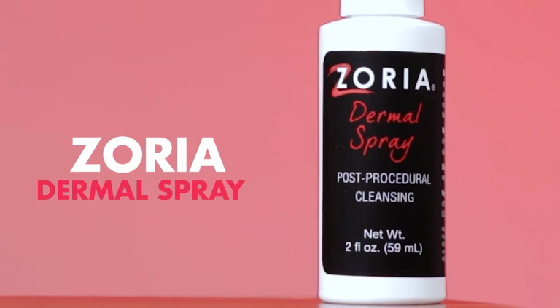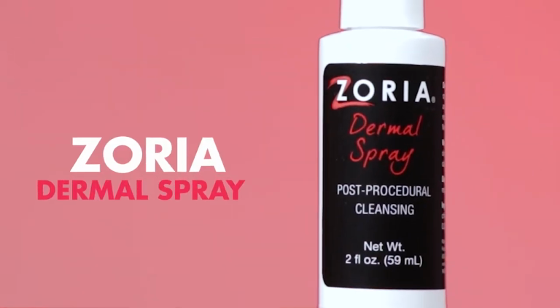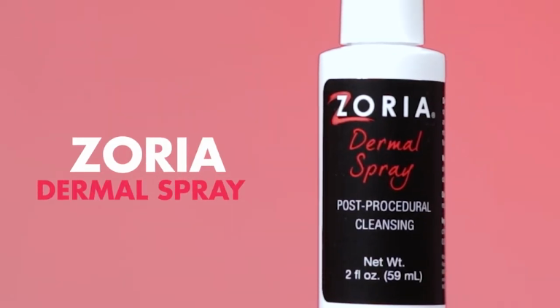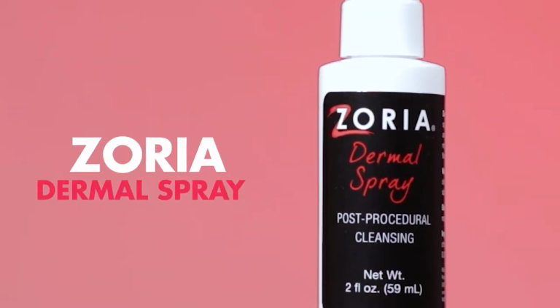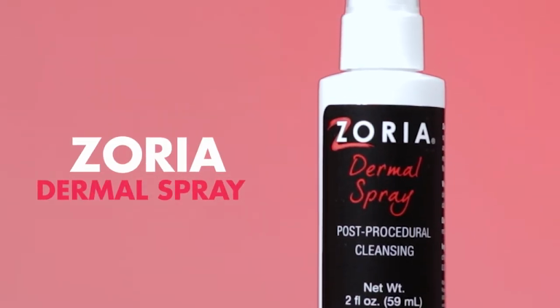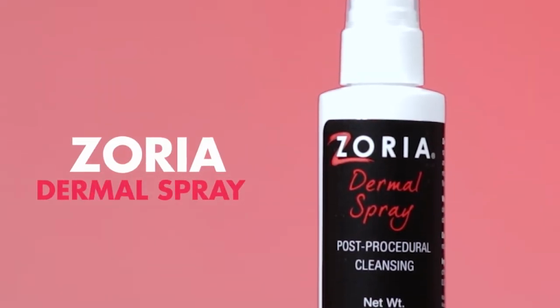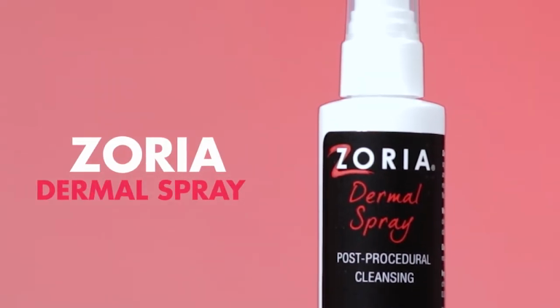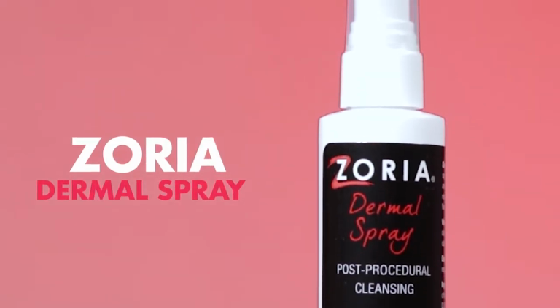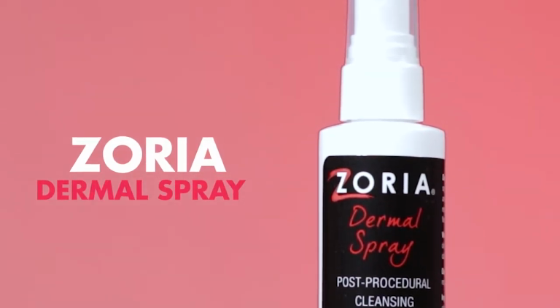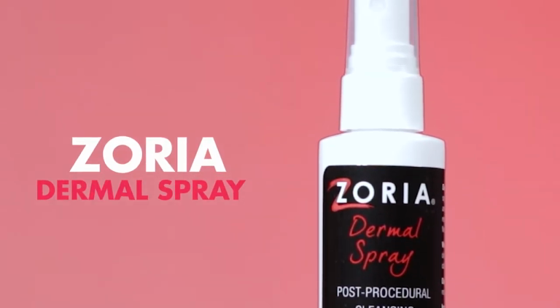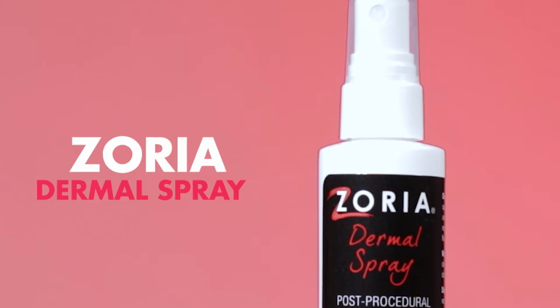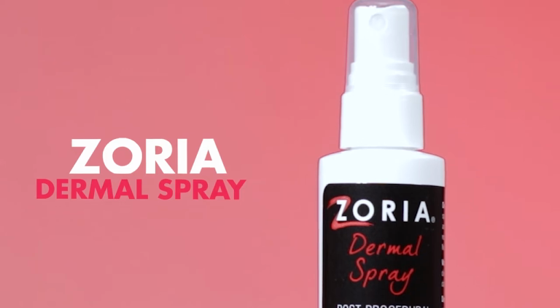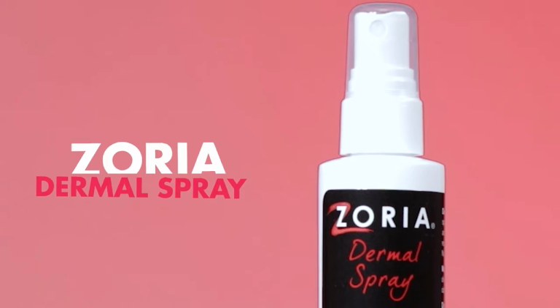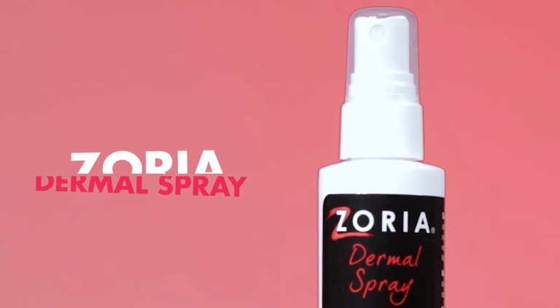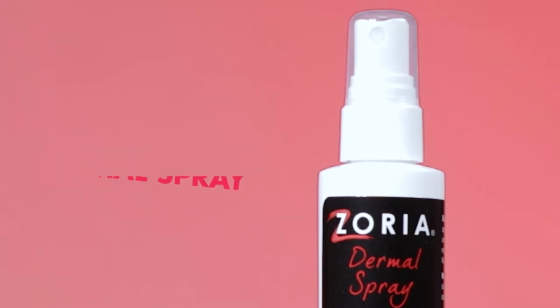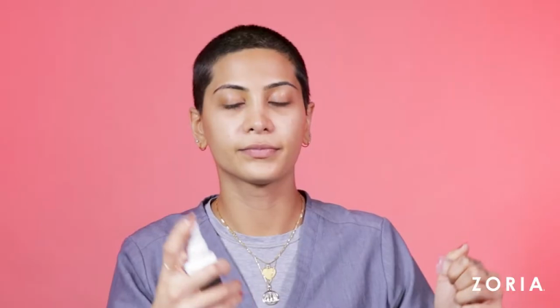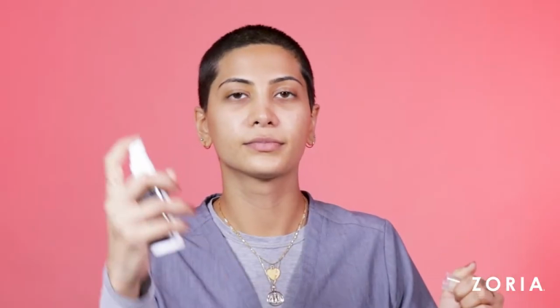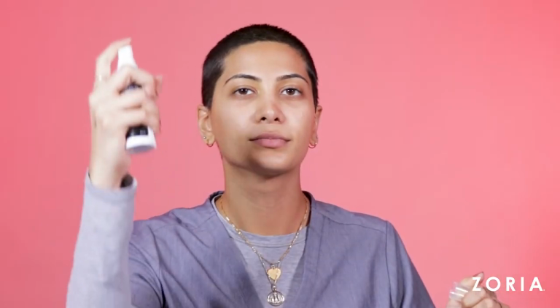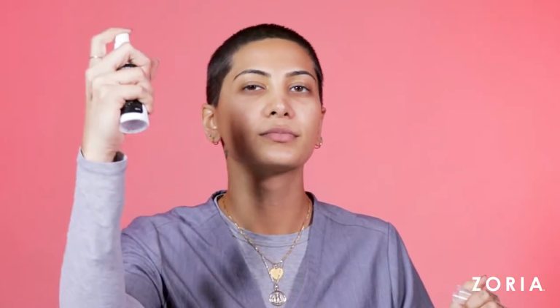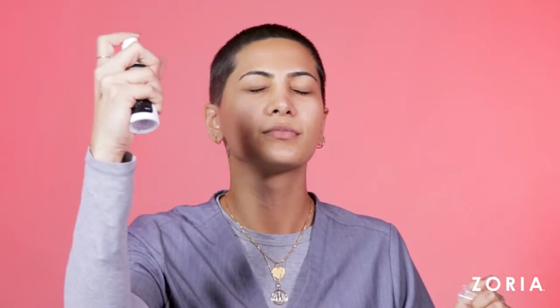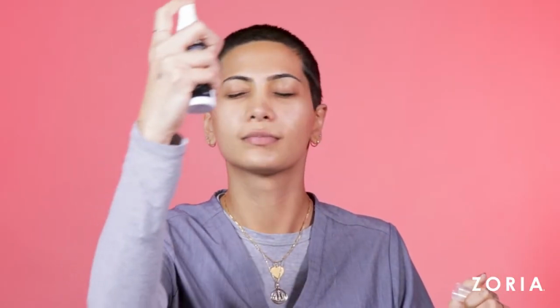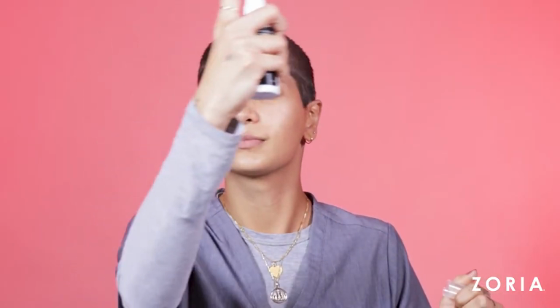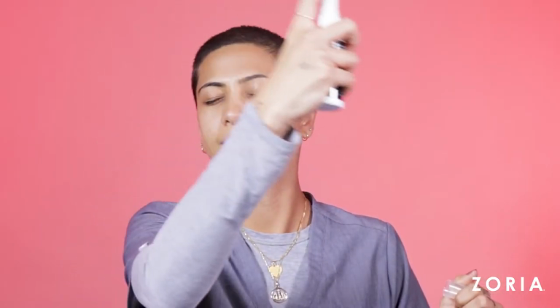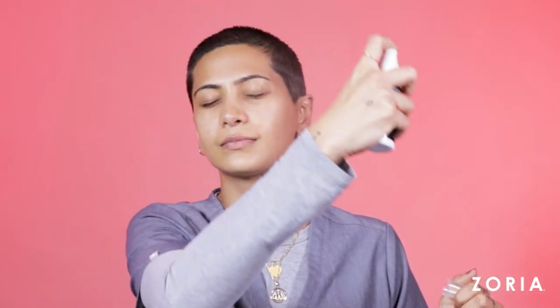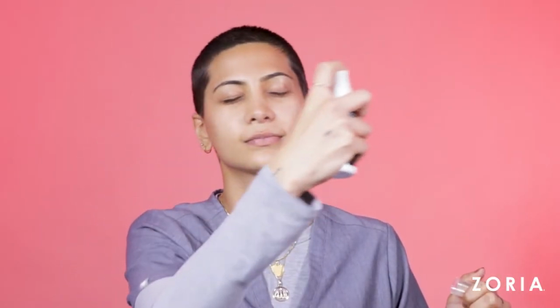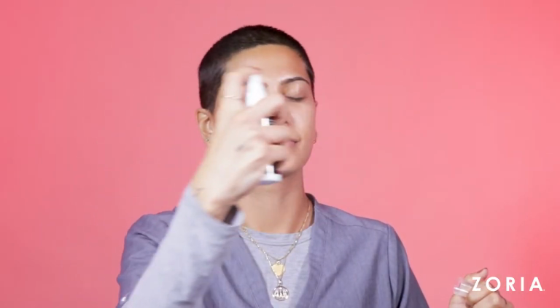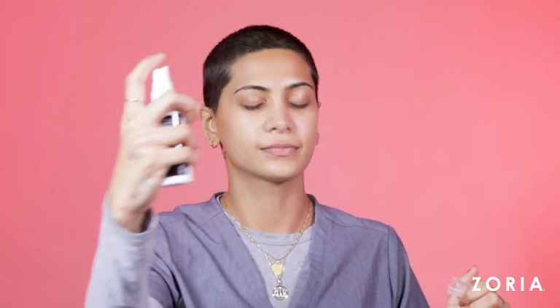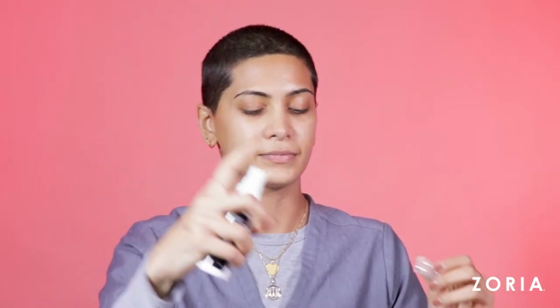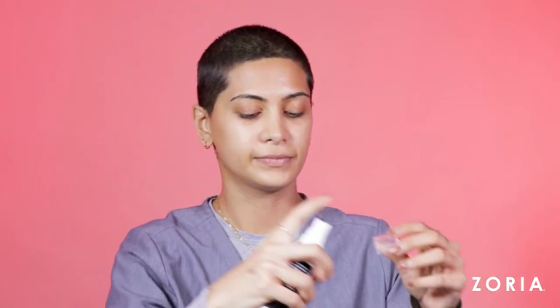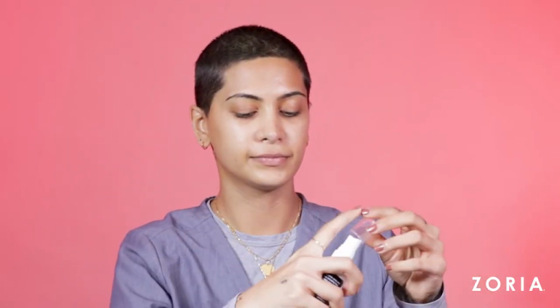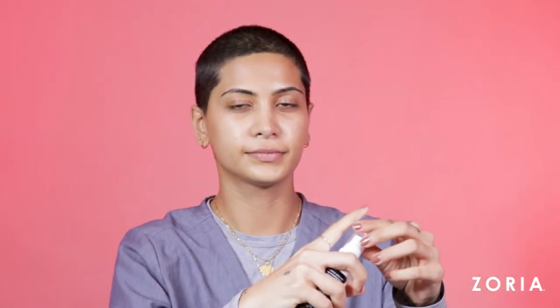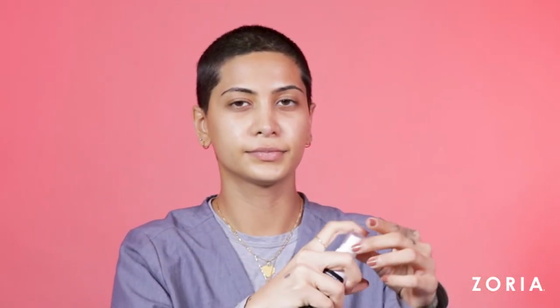To begin today's look we will start by spraying this refreshing Zoria dermal spray so that it covers our entire face. I usually like to give it a few seconds to dry.